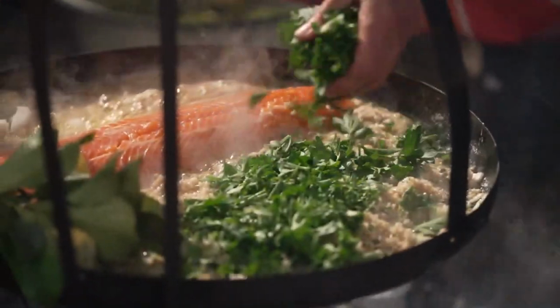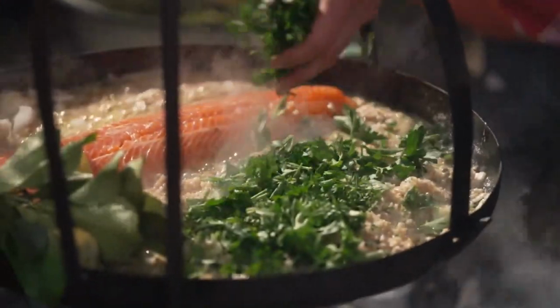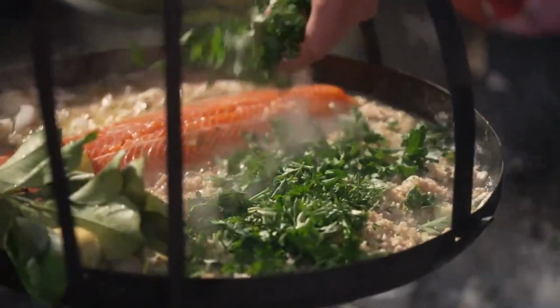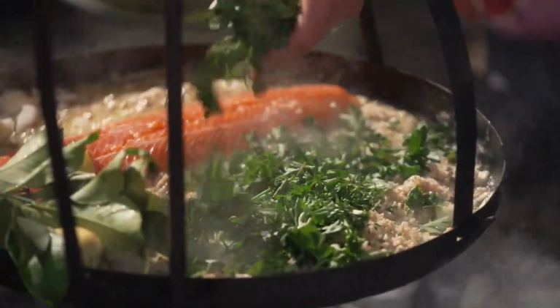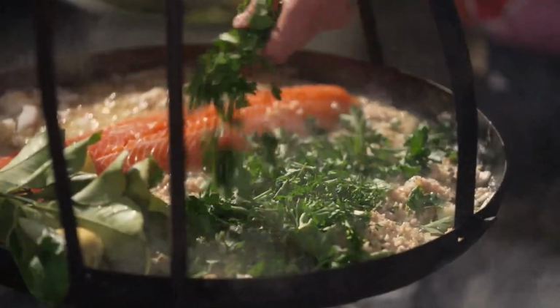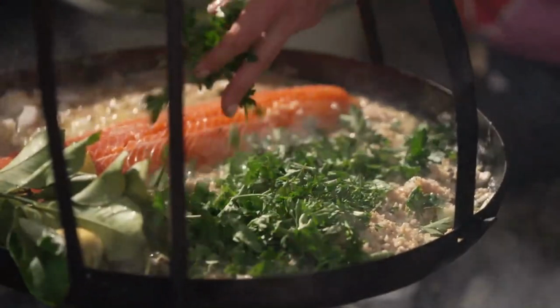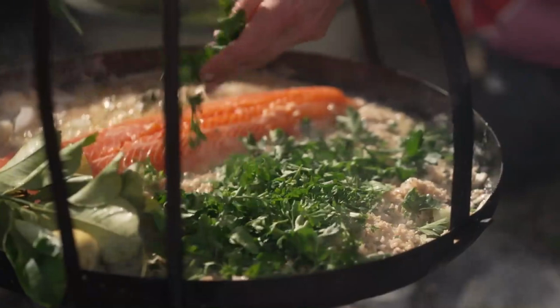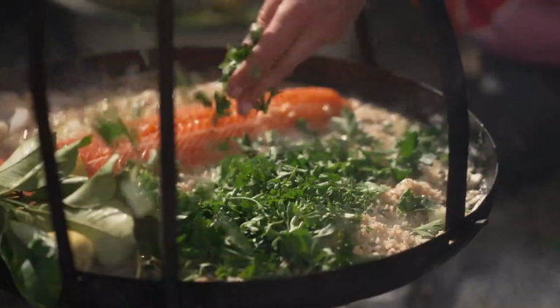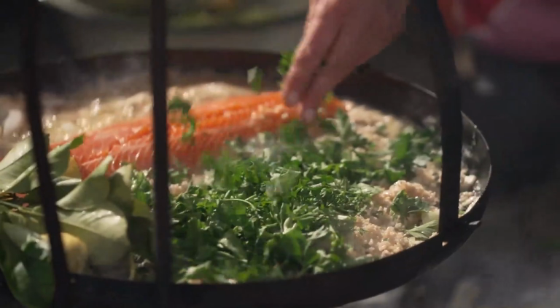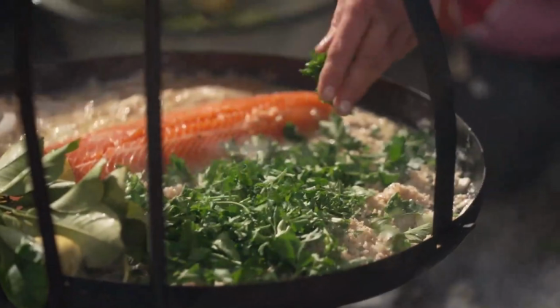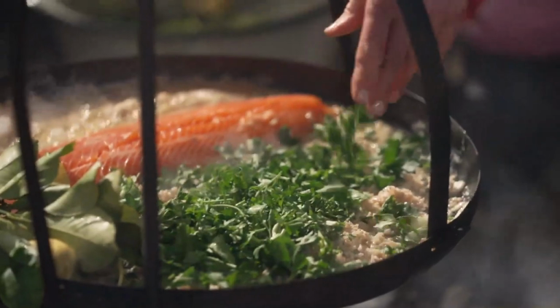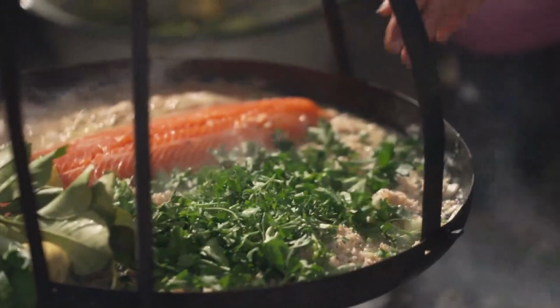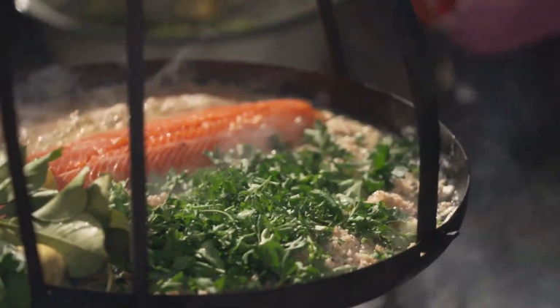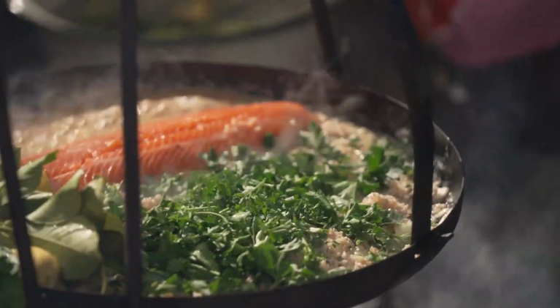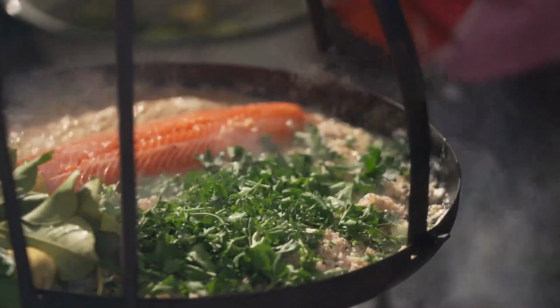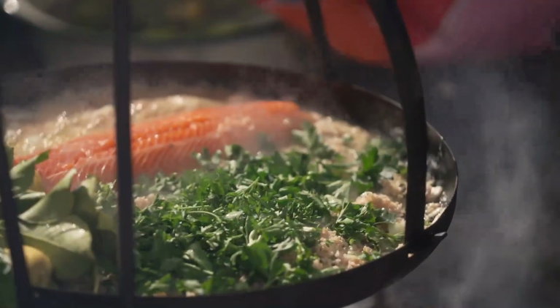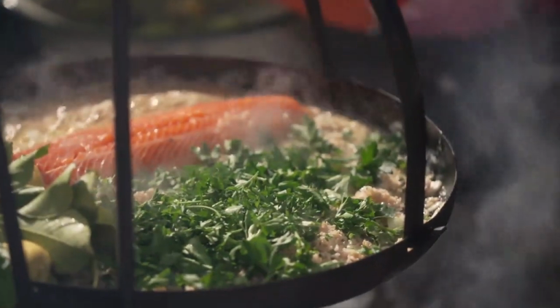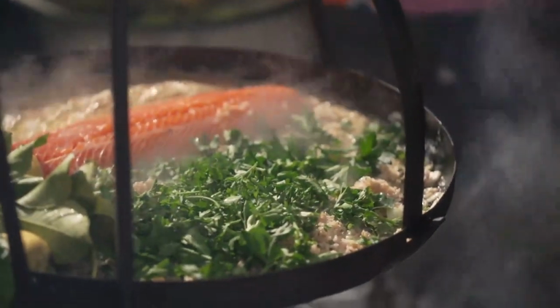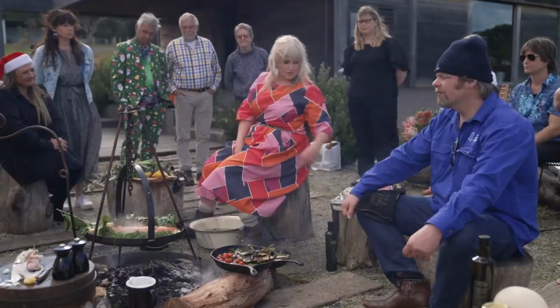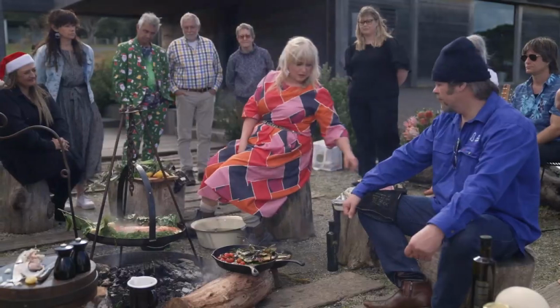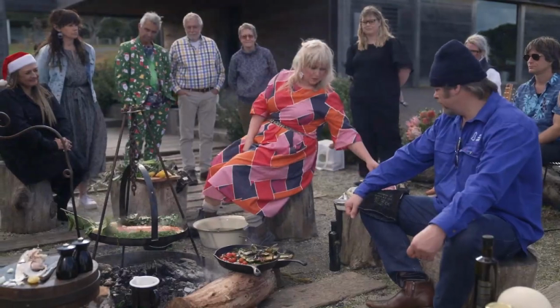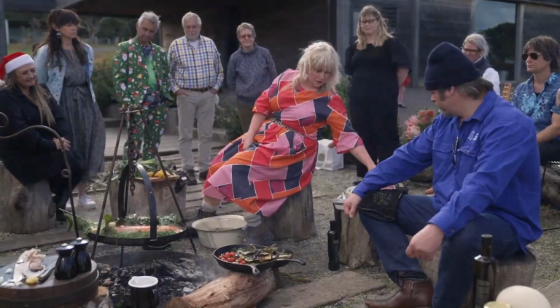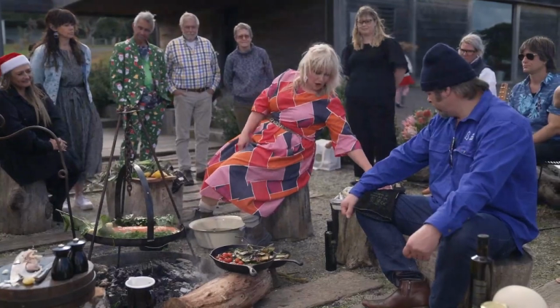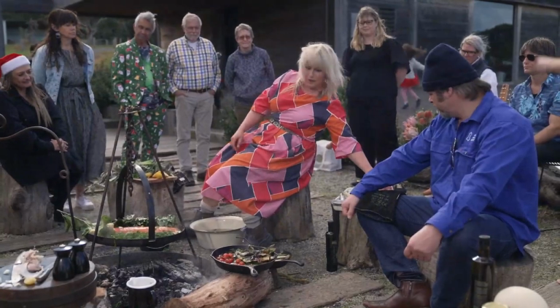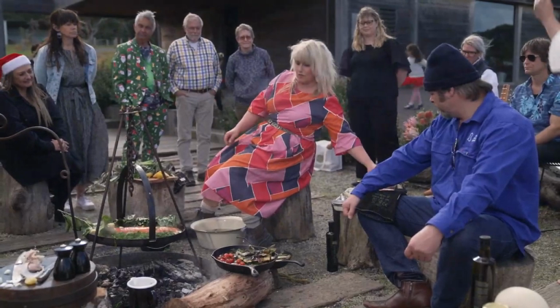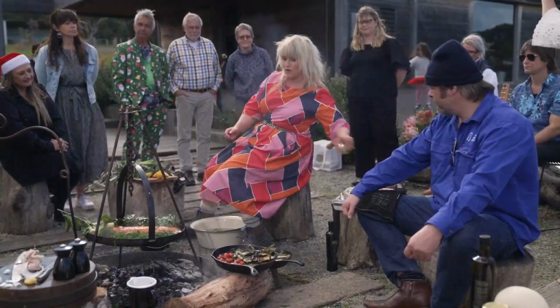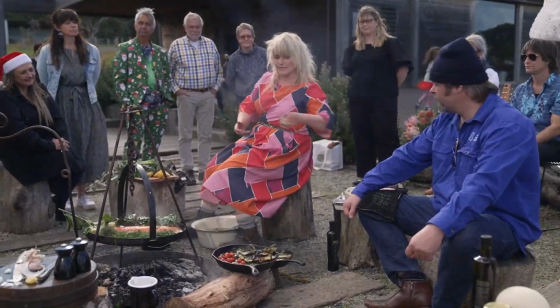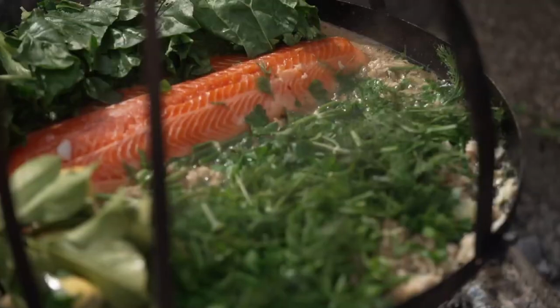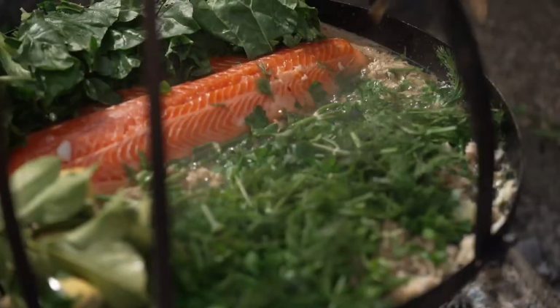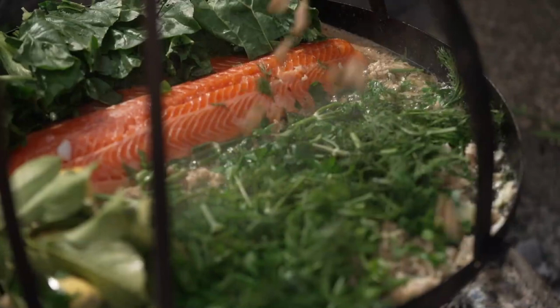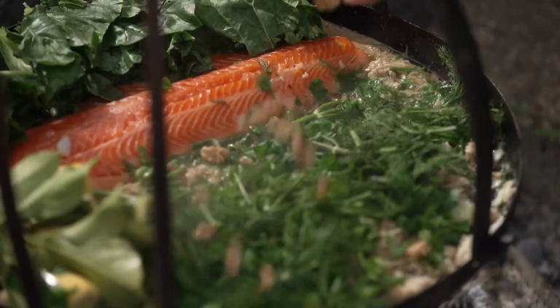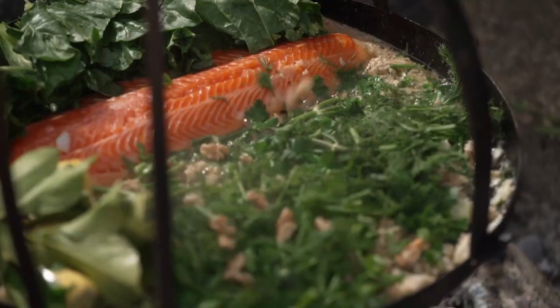You can tear it up a bit, throw it in, squeeze in some lemon, add the herbs, and then gotta let it cook. How good does this look! I'm gonna add some beautiful Otway walnuts here — throw them on.